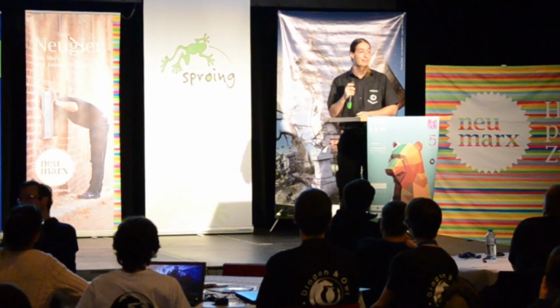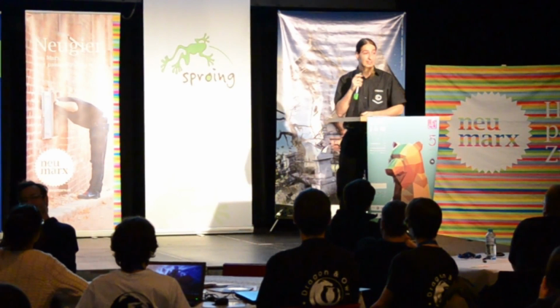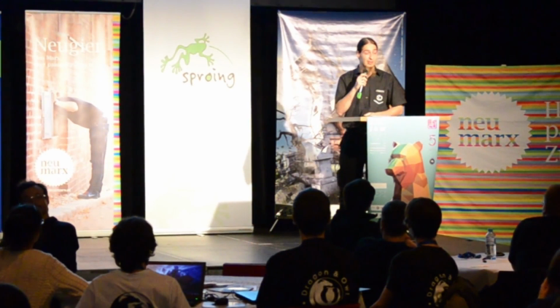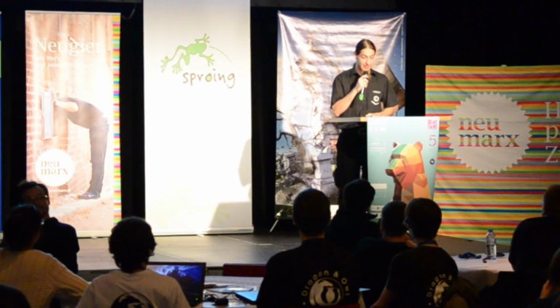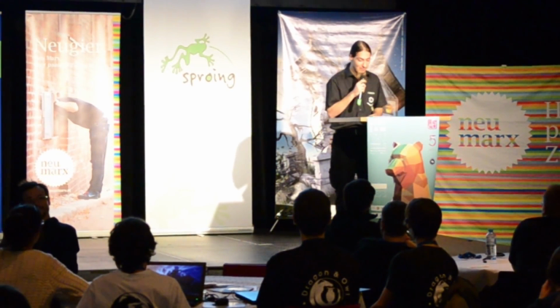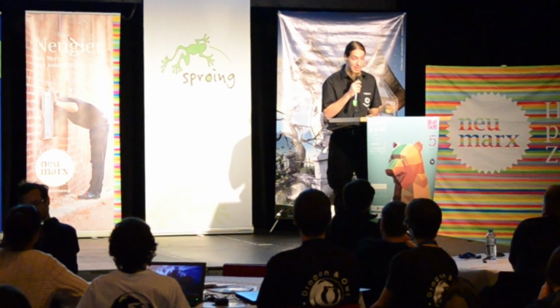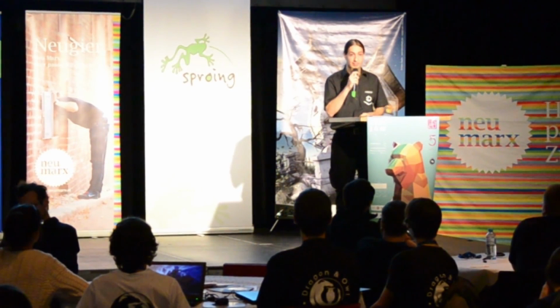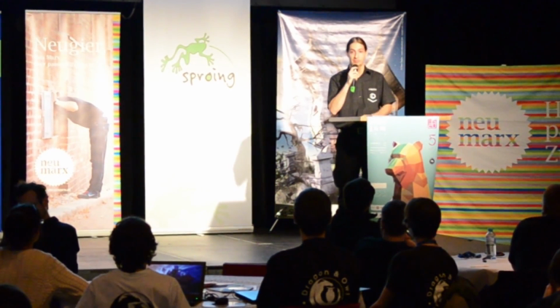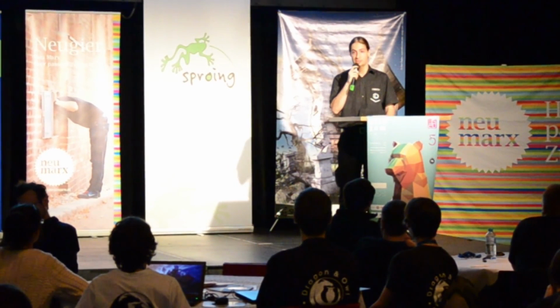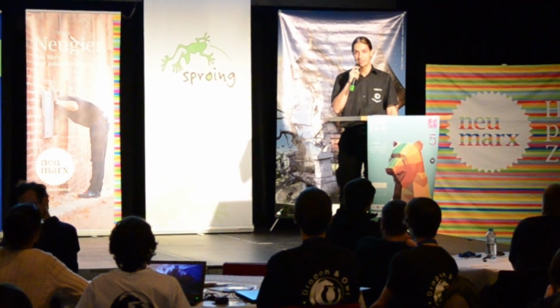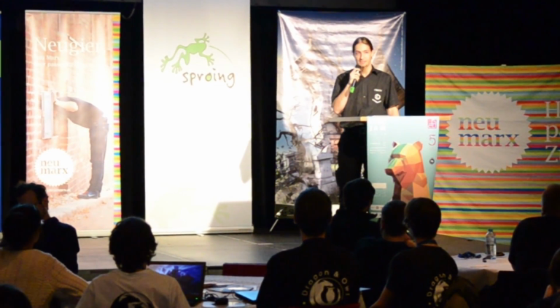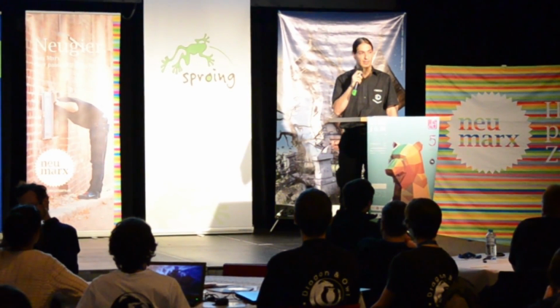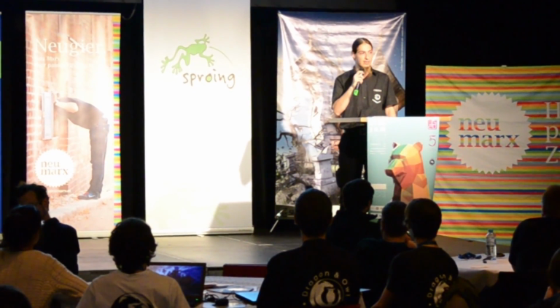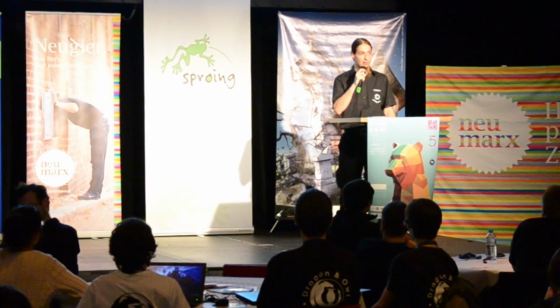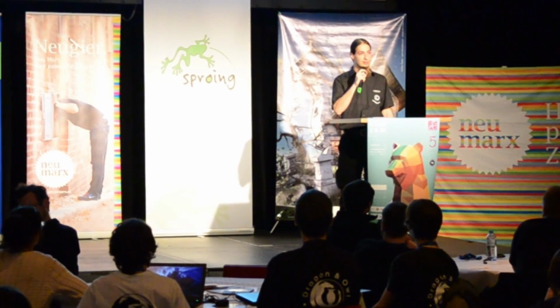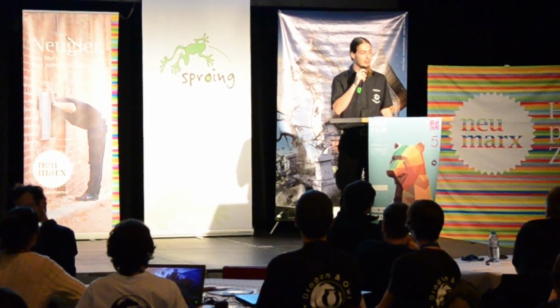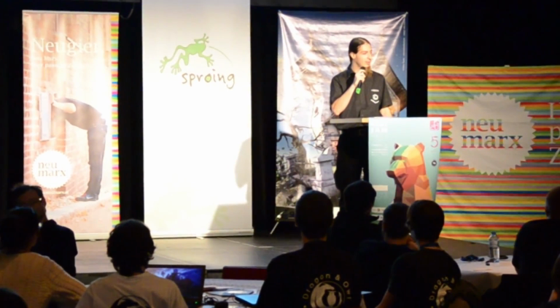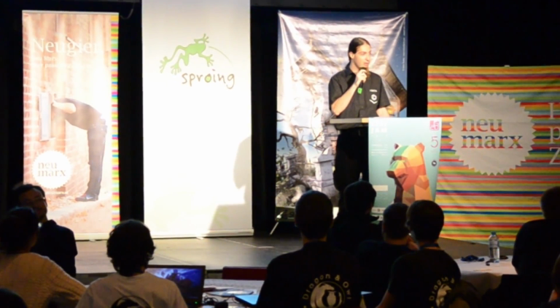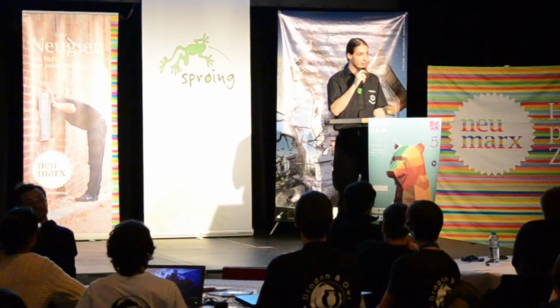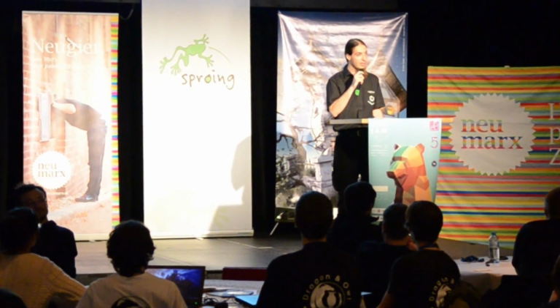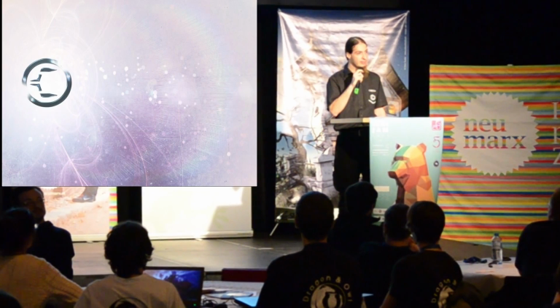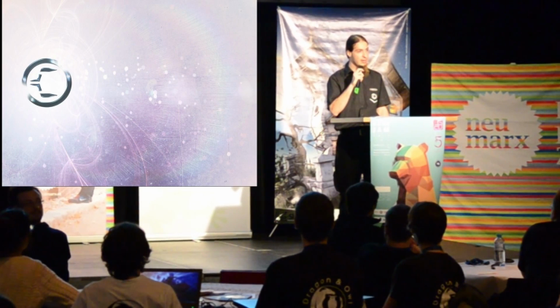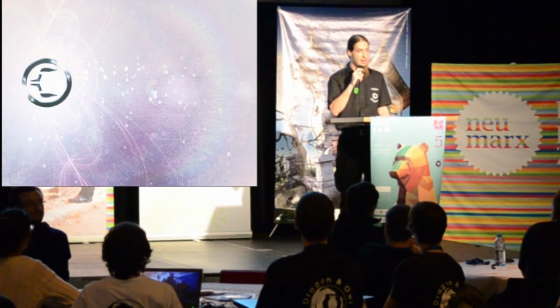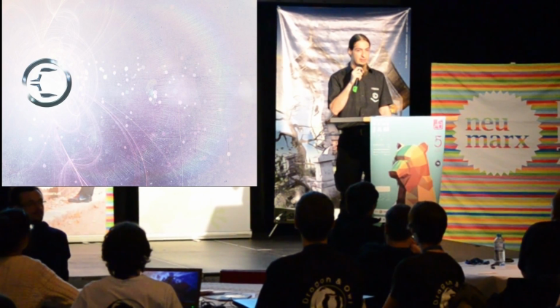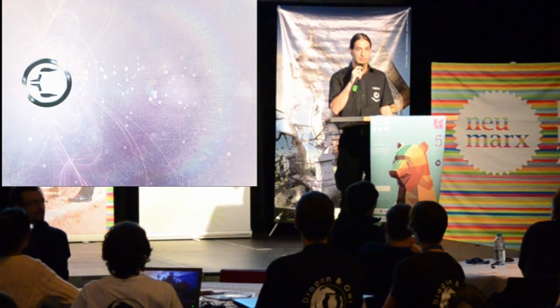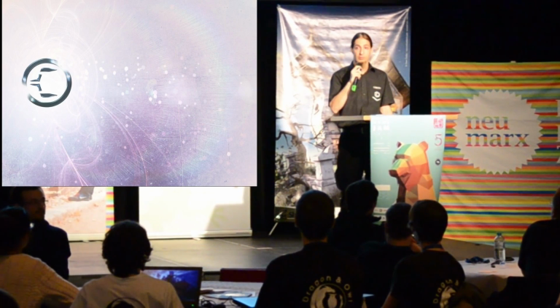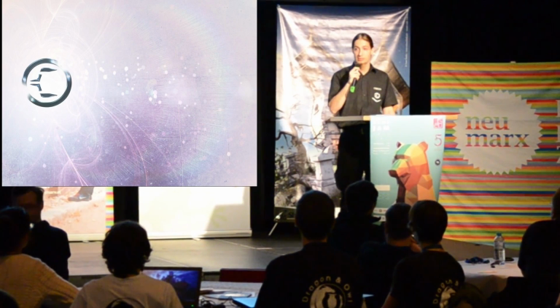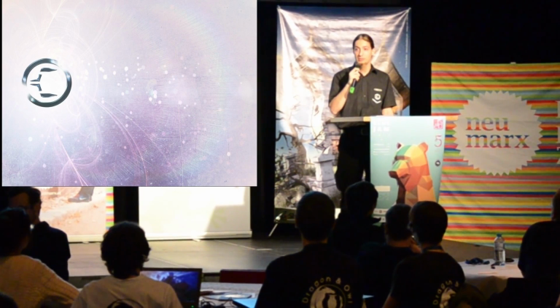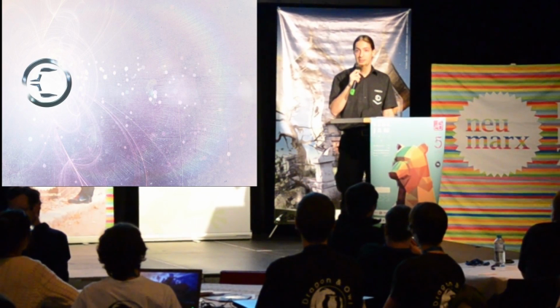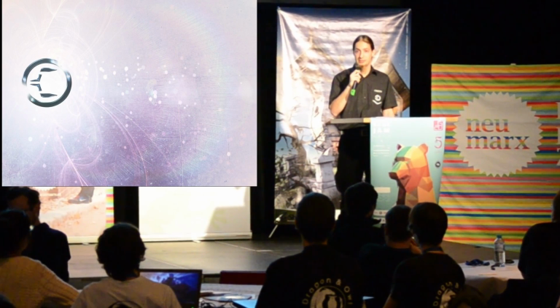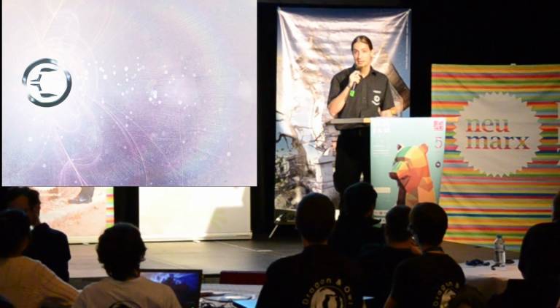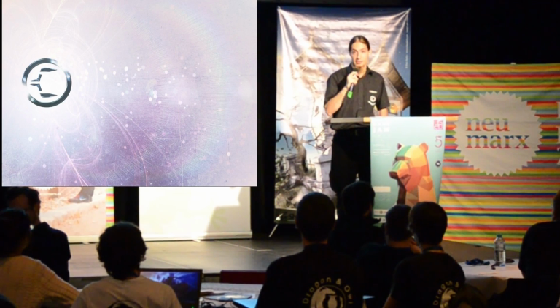Thanks for coming. My name is Tonje Csagmer and I want to talk about natural reality and some new technologies in that area.